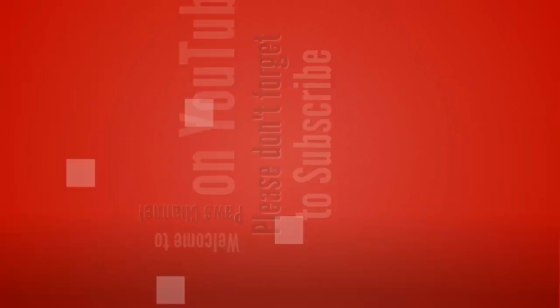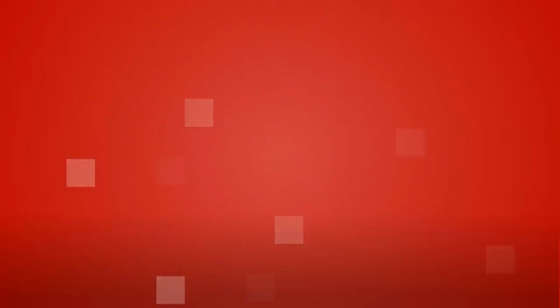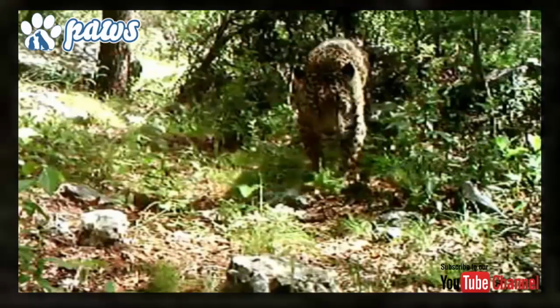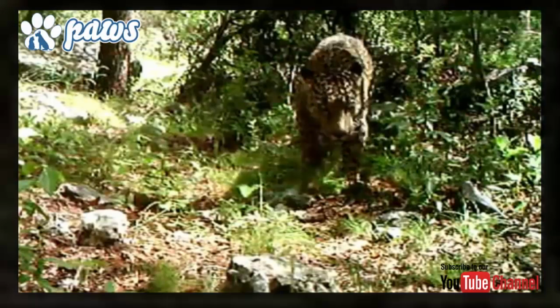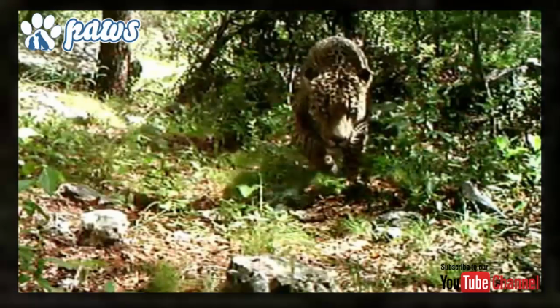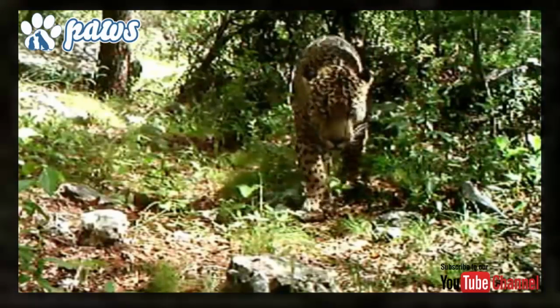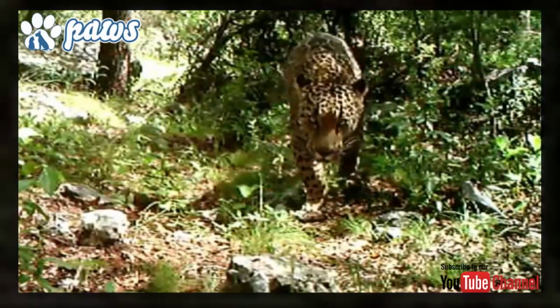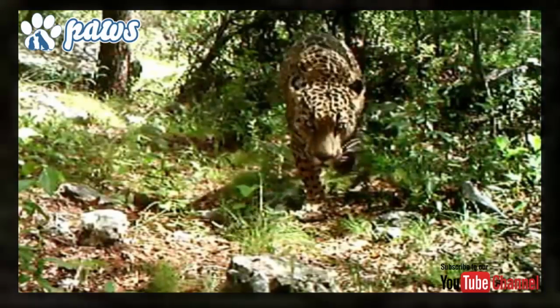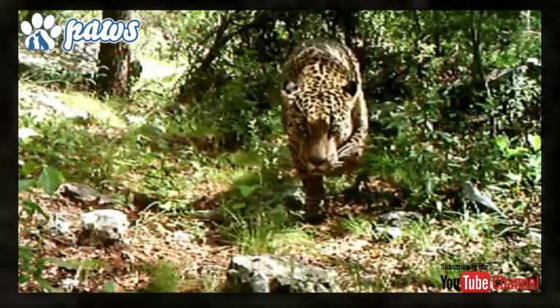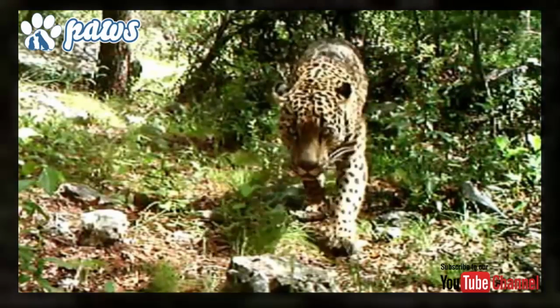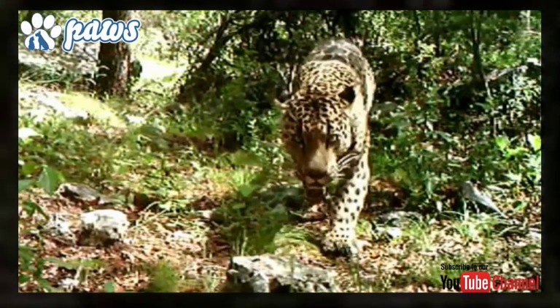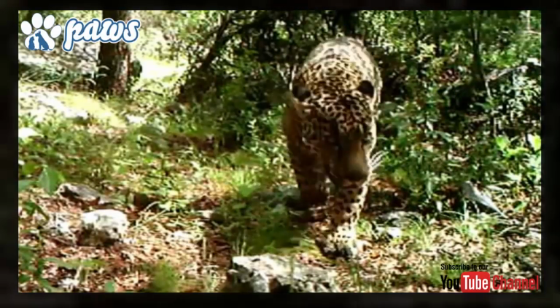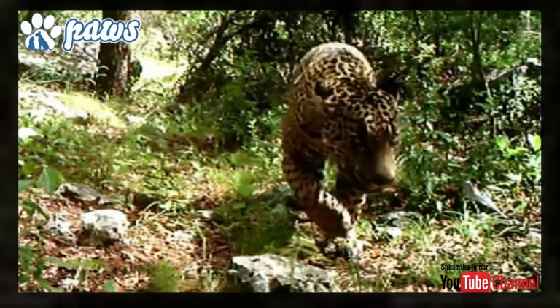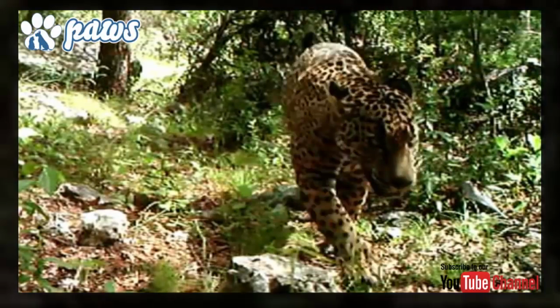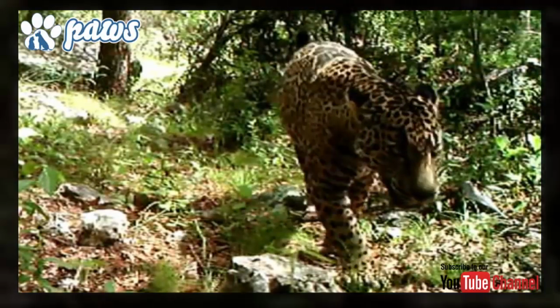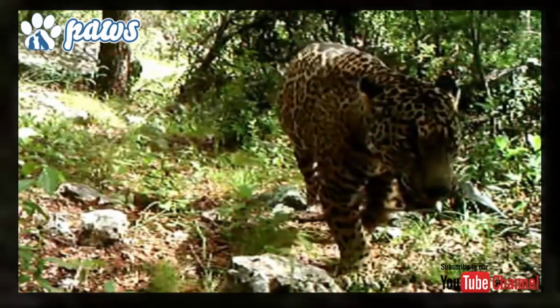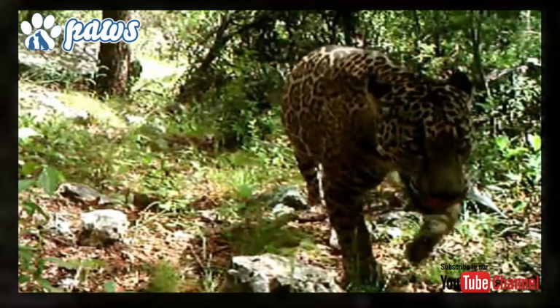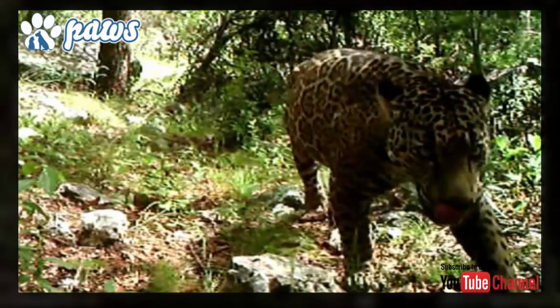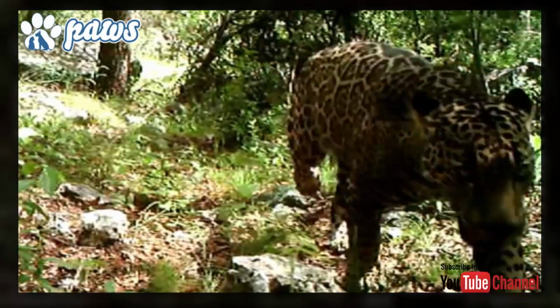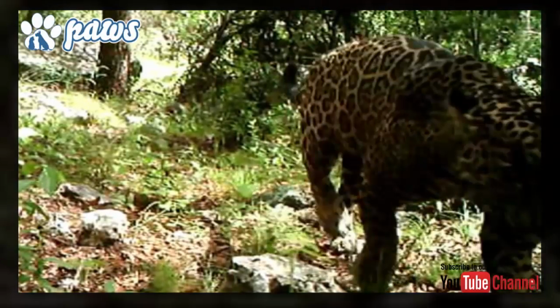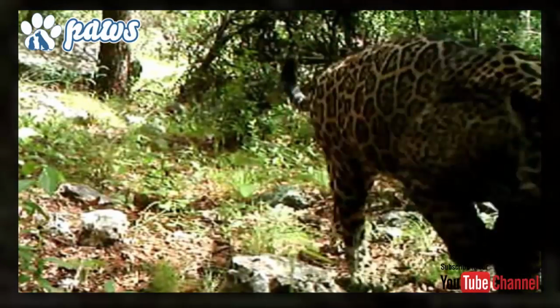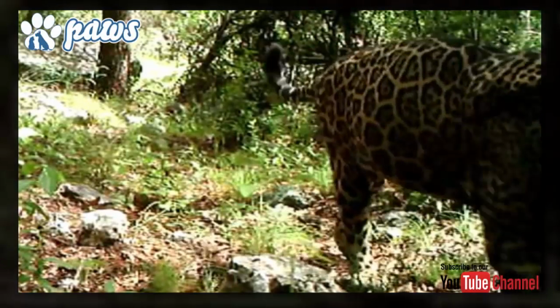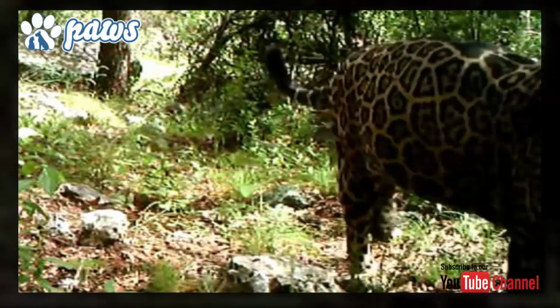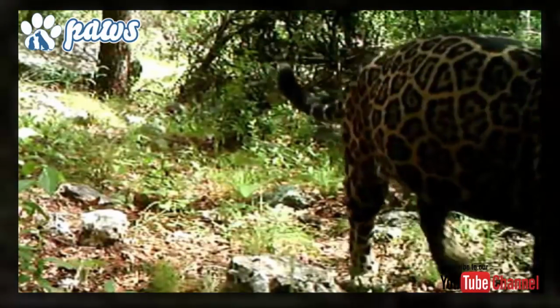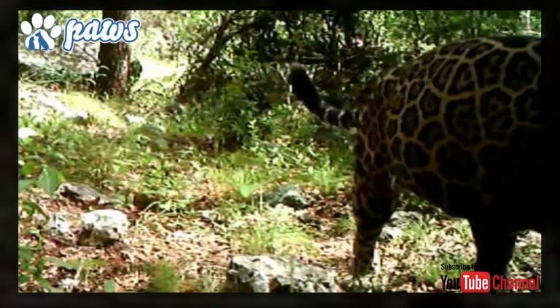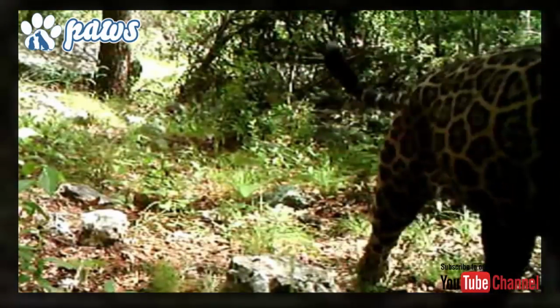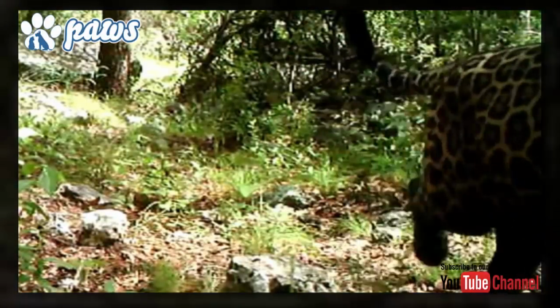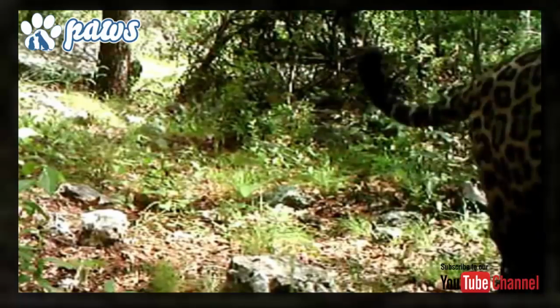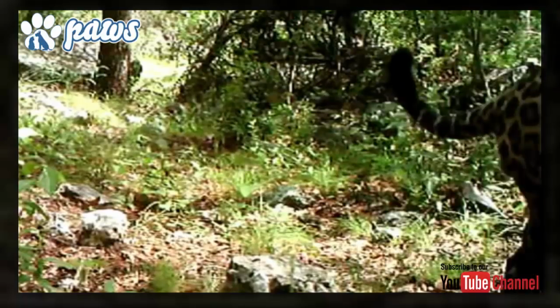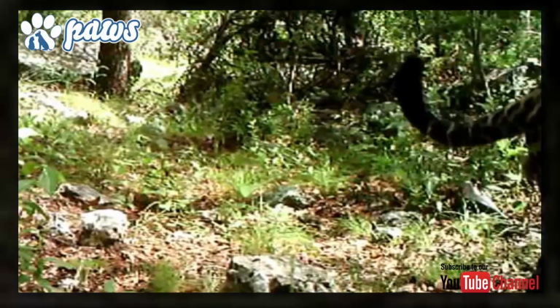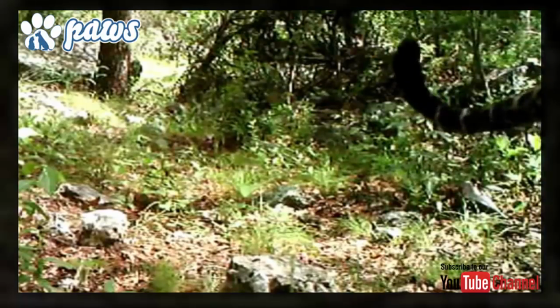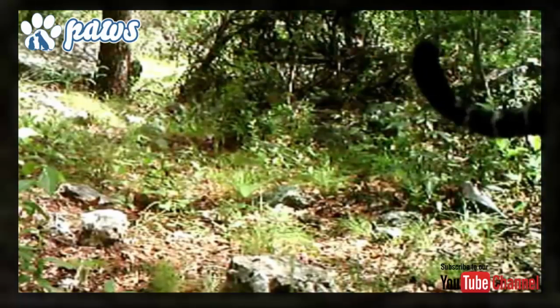Hi and welcome to PAWS channel. In this video we will discuss Jaguars and their hunting skills.